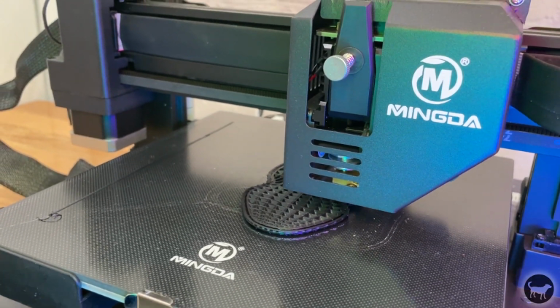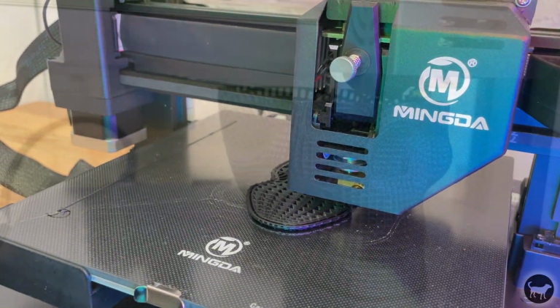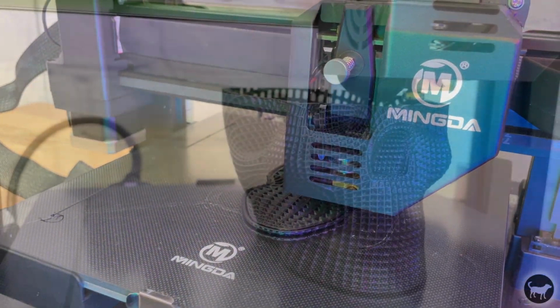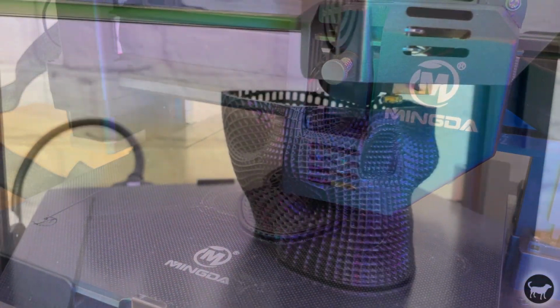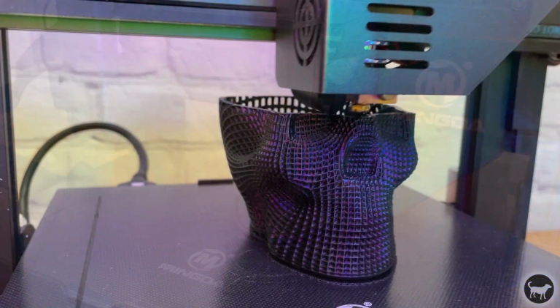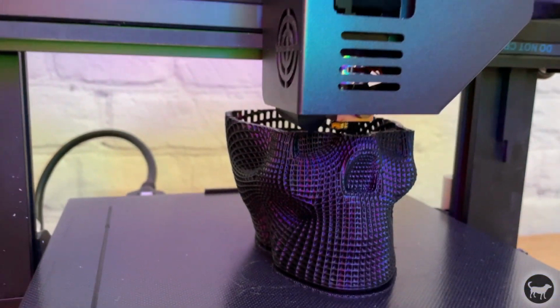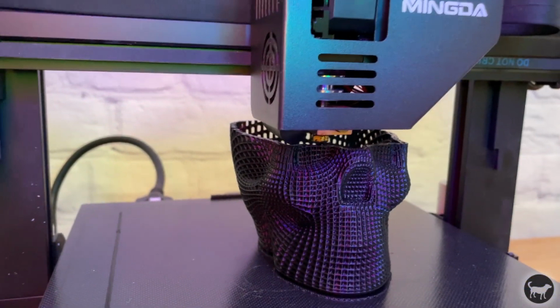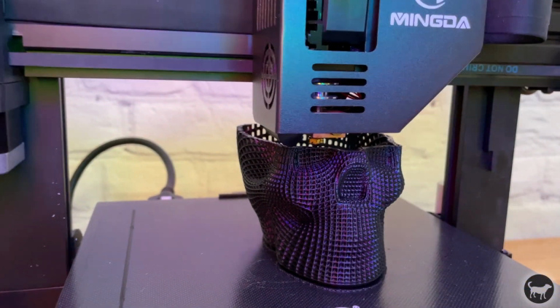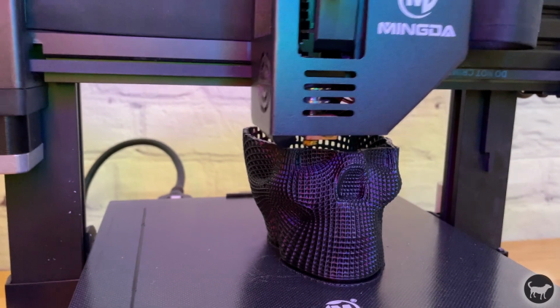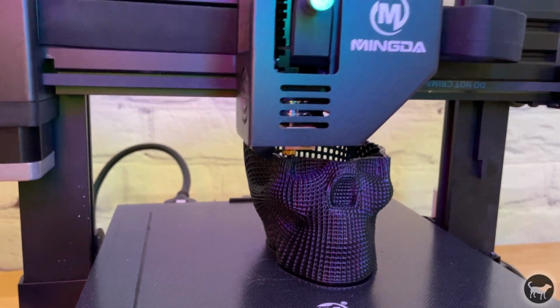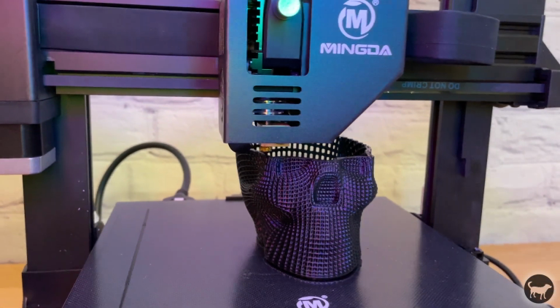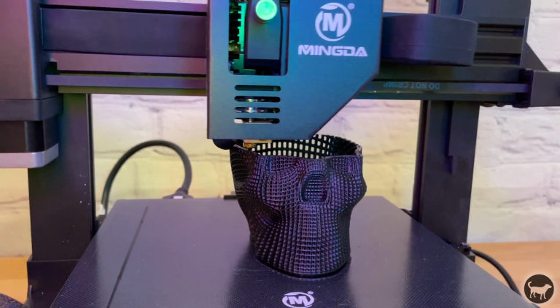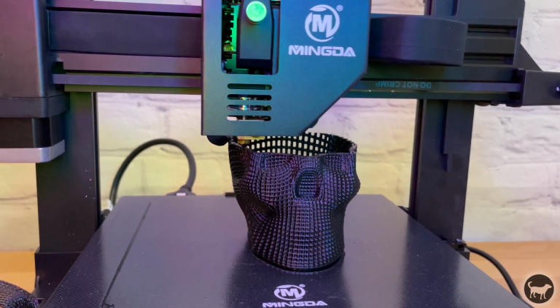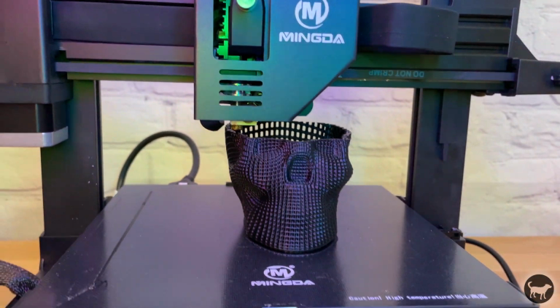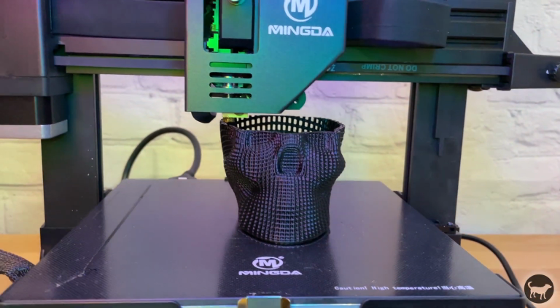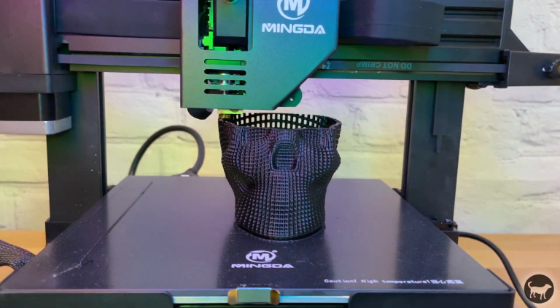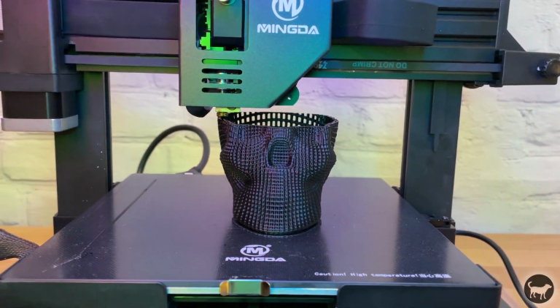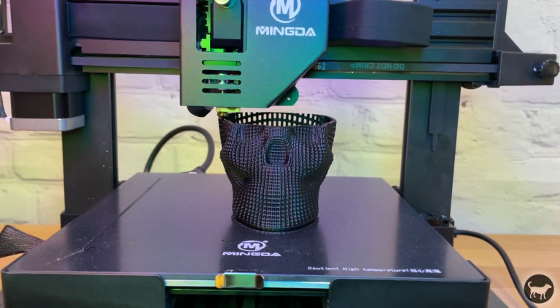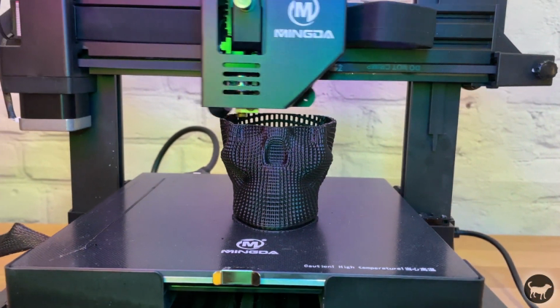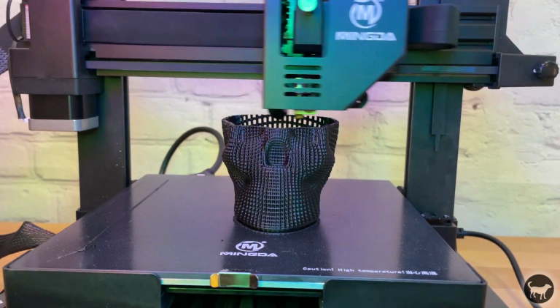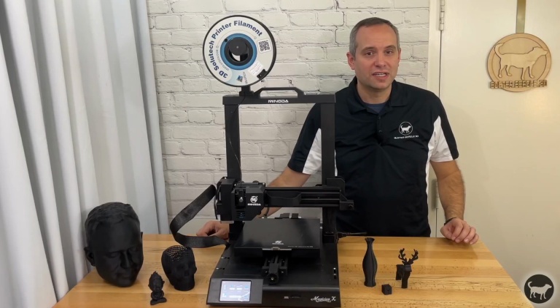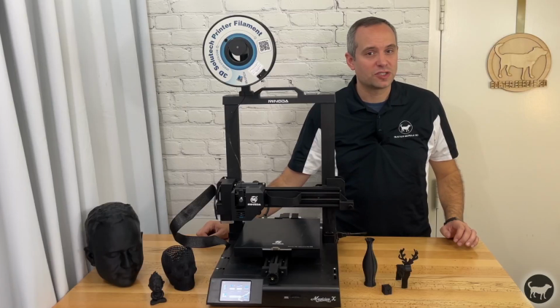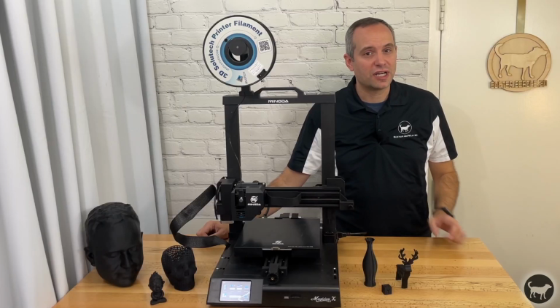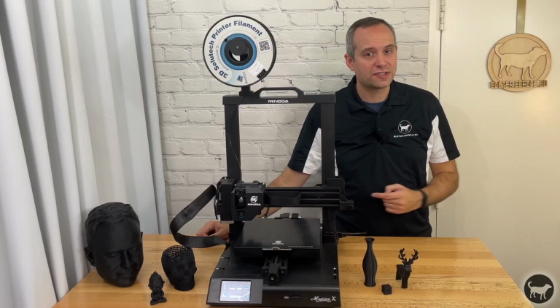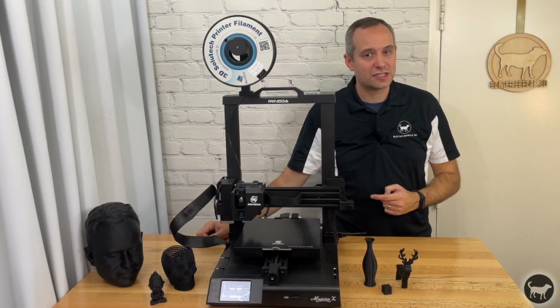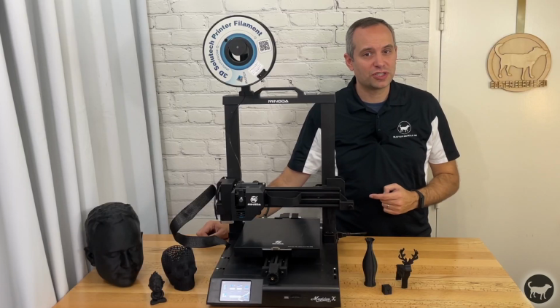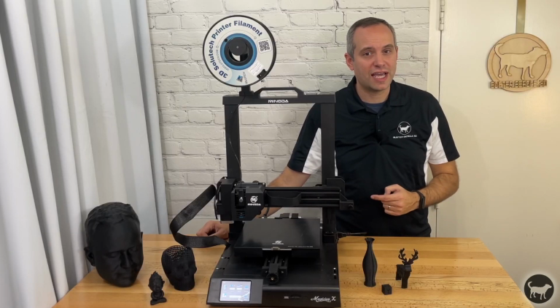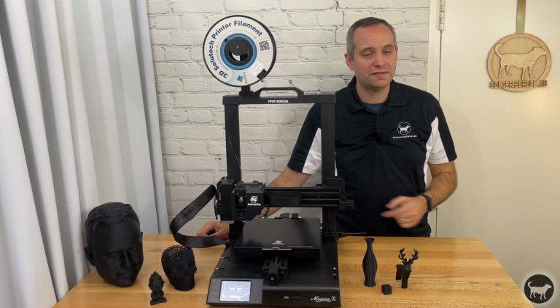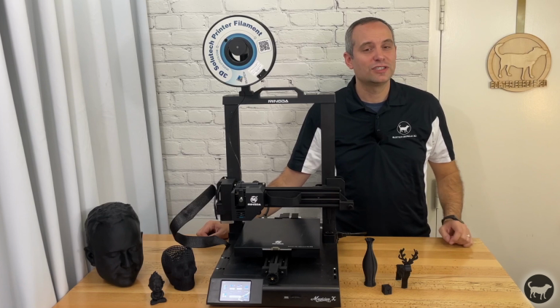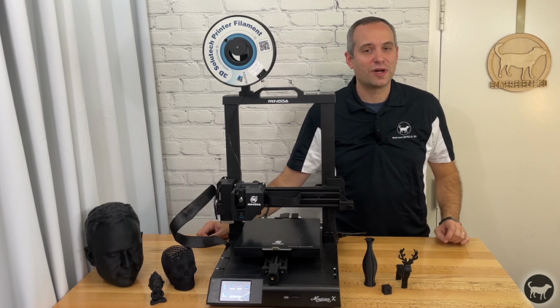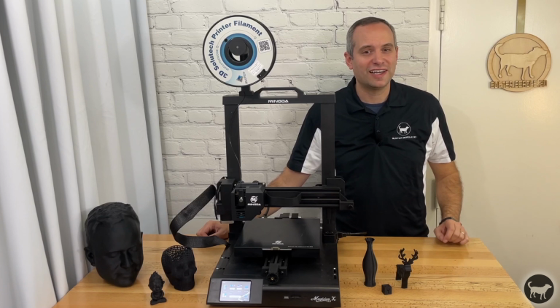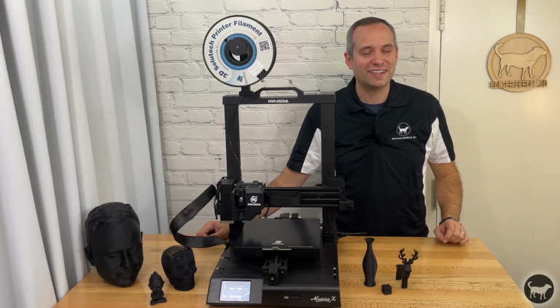It has auto leveling, dual z-axis rods, and assembles in minutes. So what else does this machine have and do I like it?